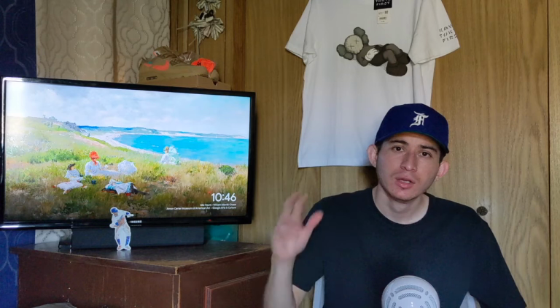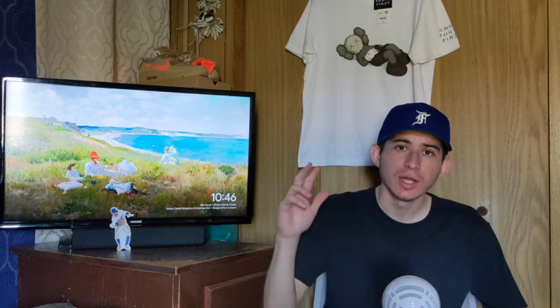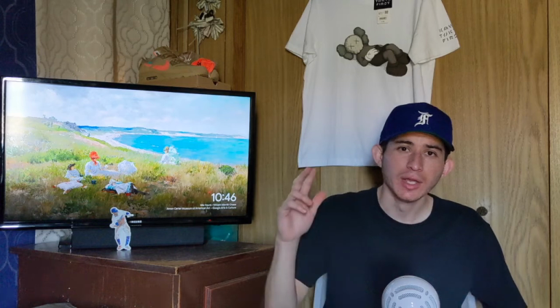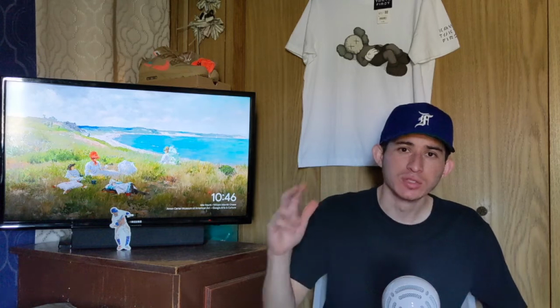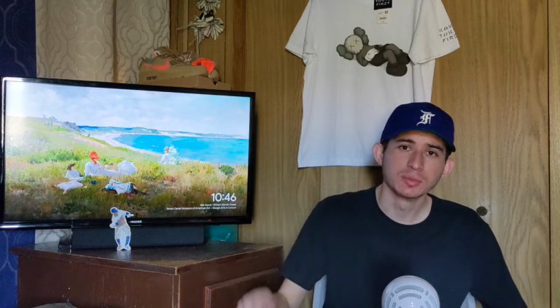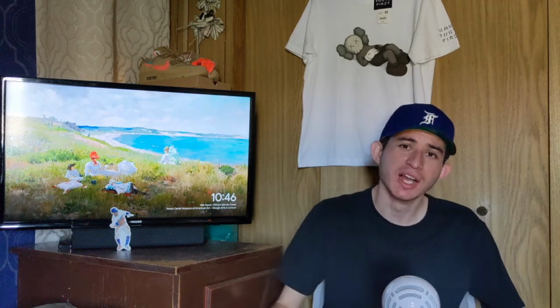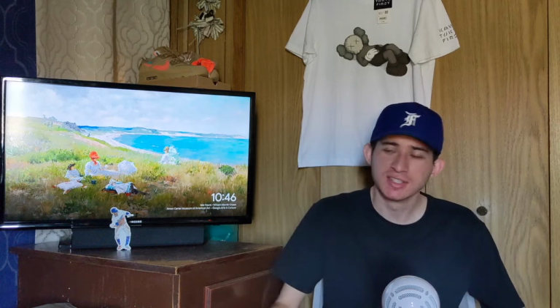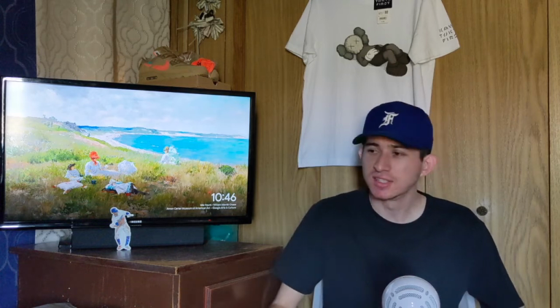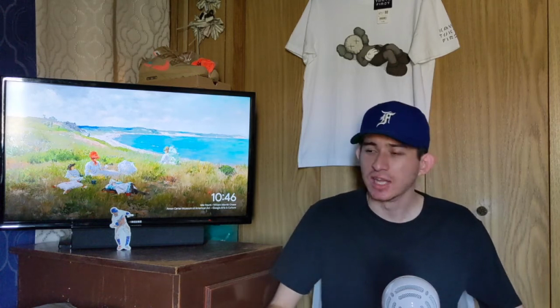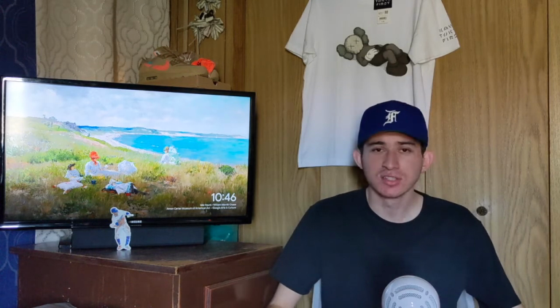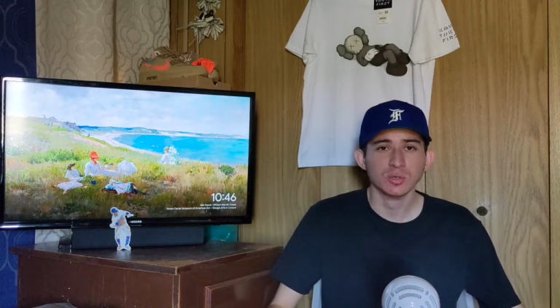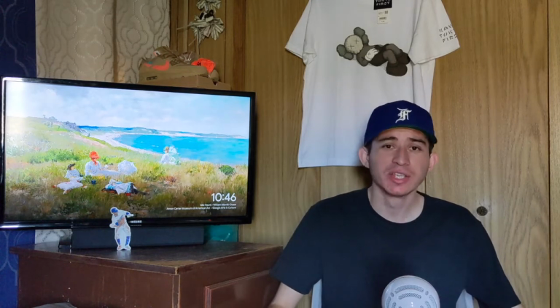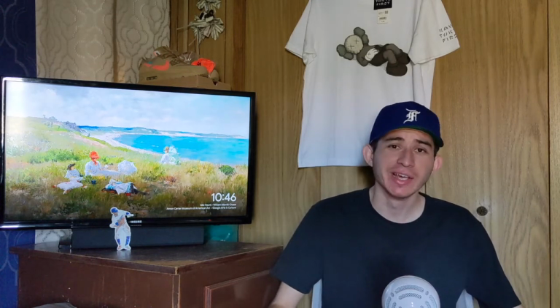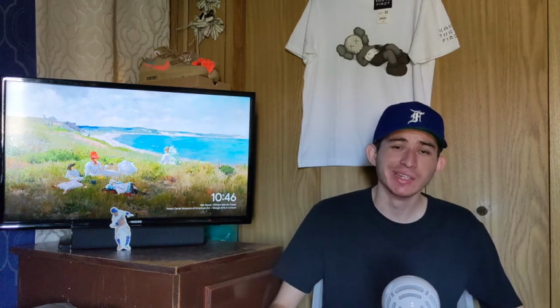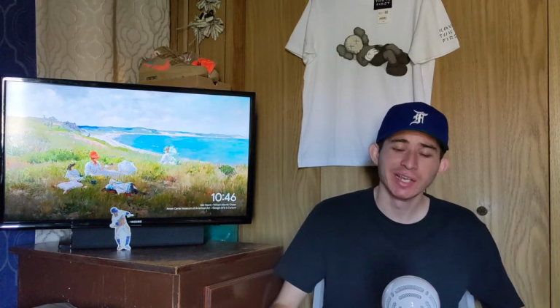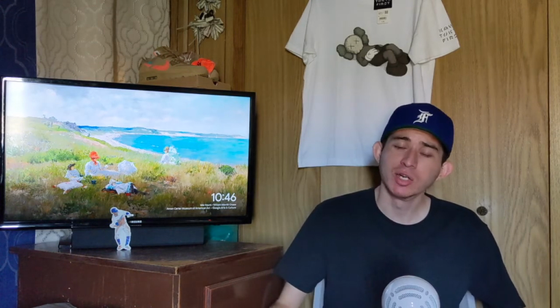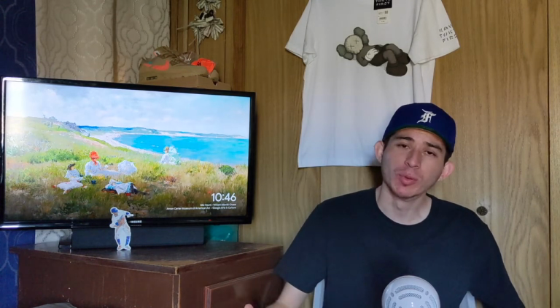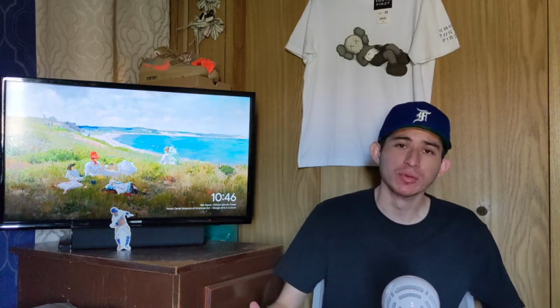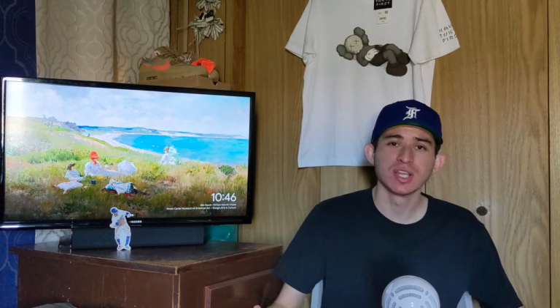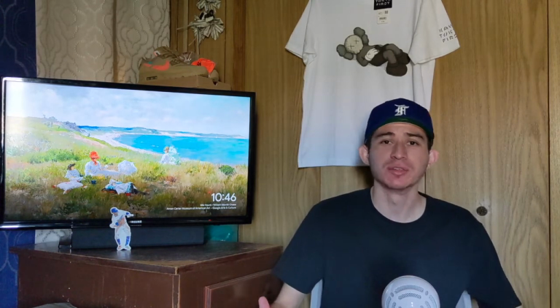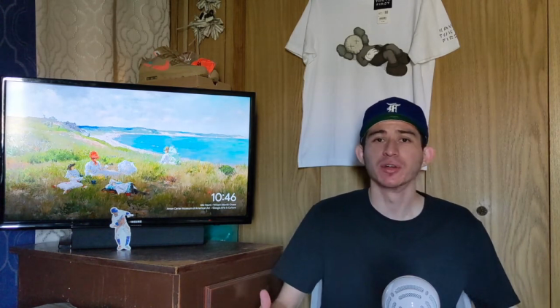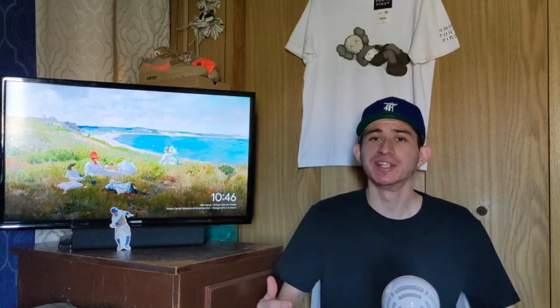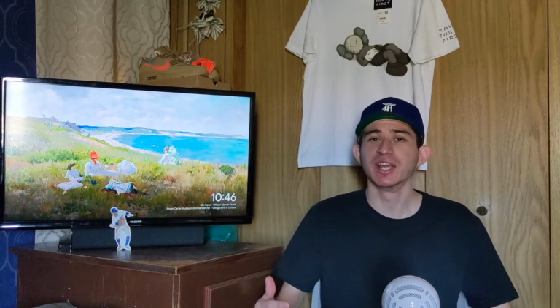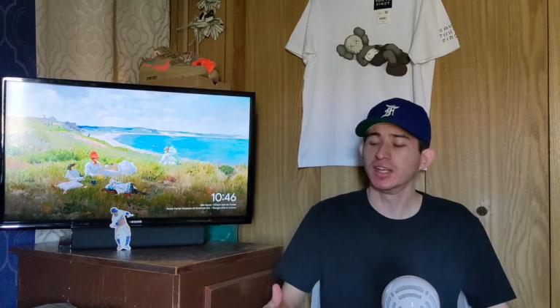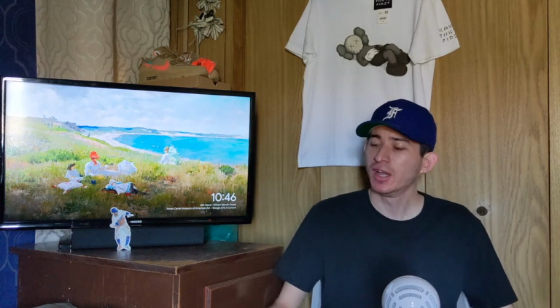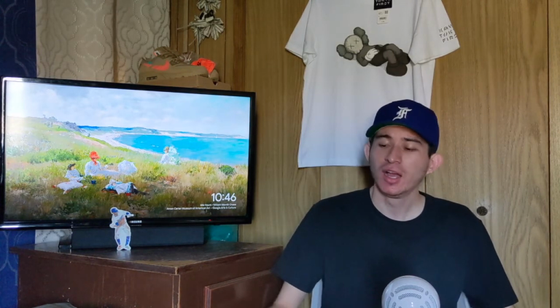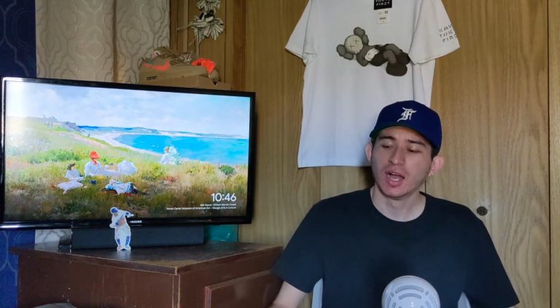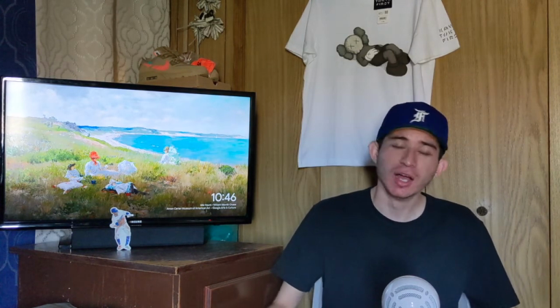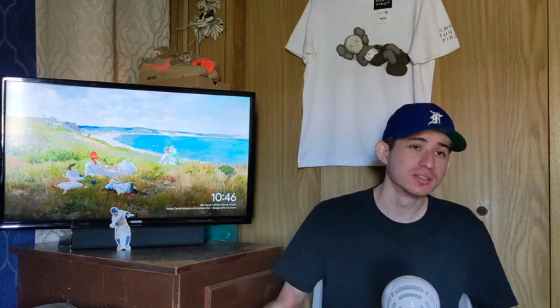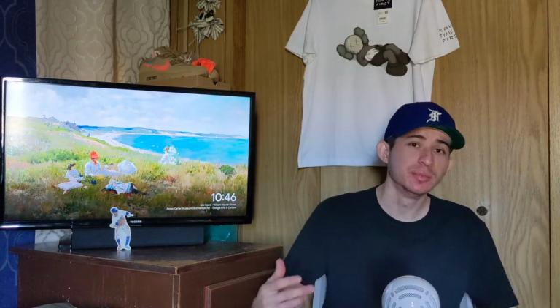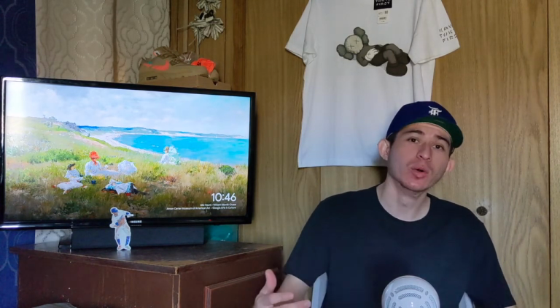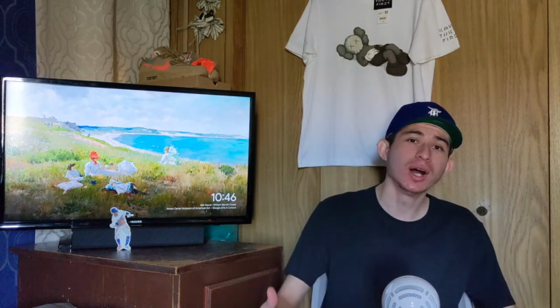Hey, what's up guys, this is Lazlo with KLA. Hope everyone's having a great day. It's been a while.